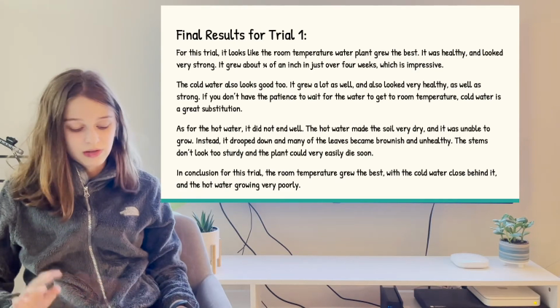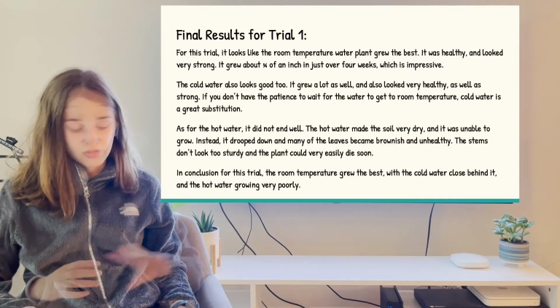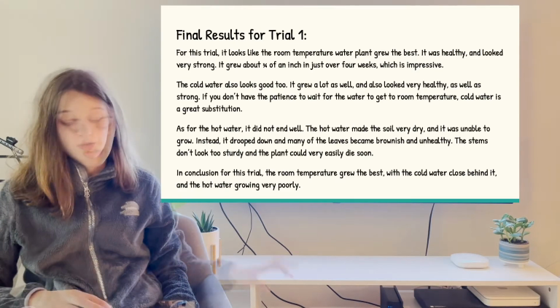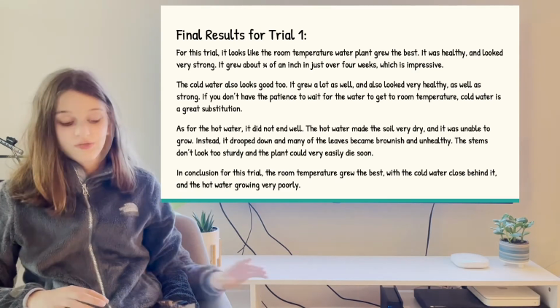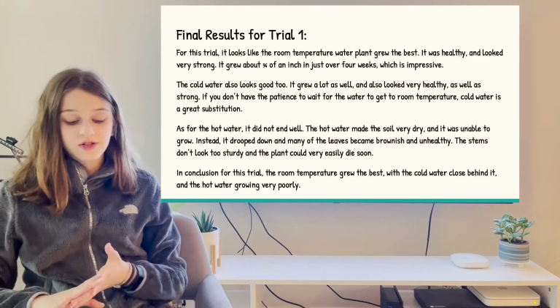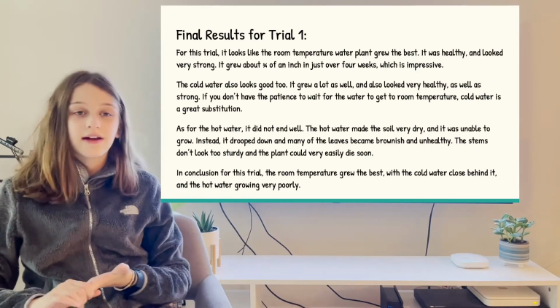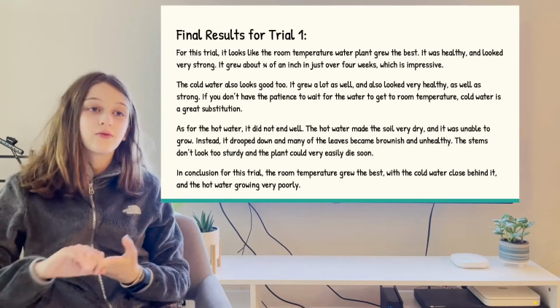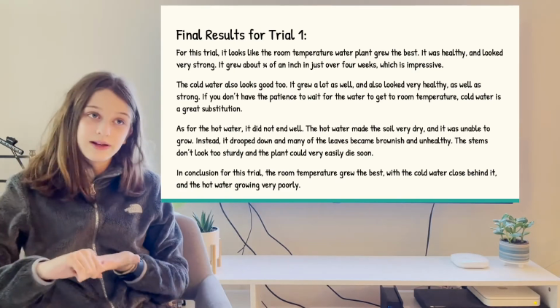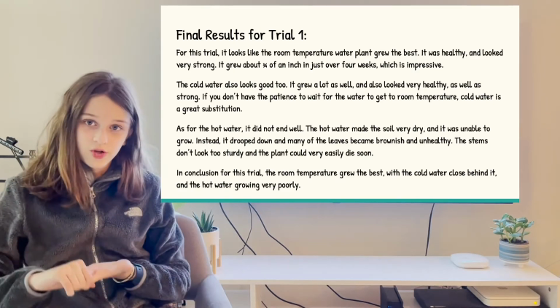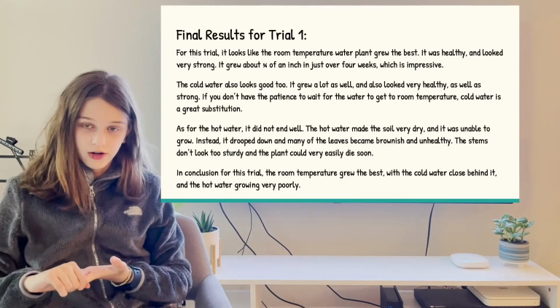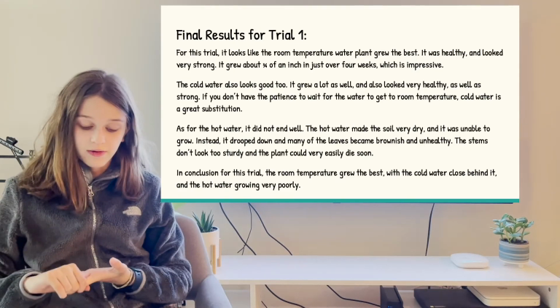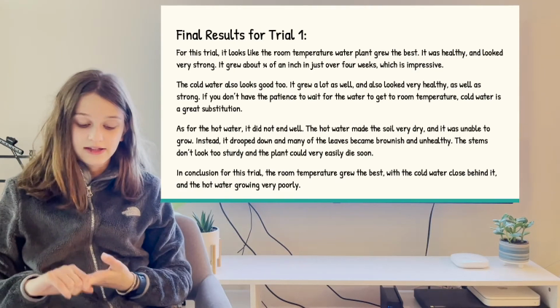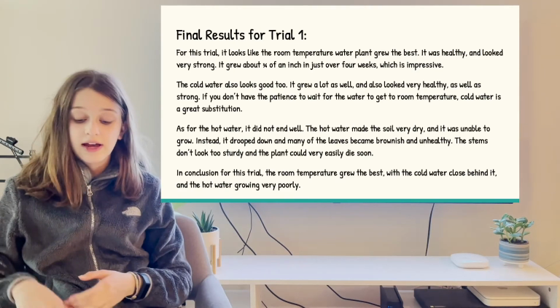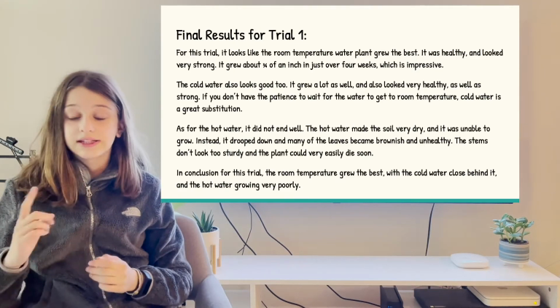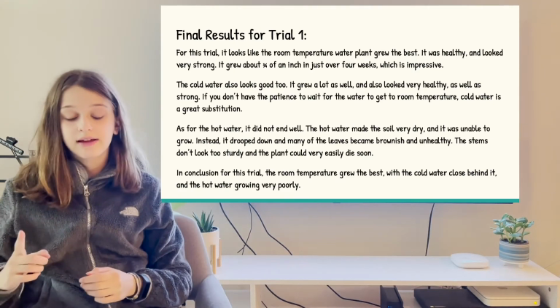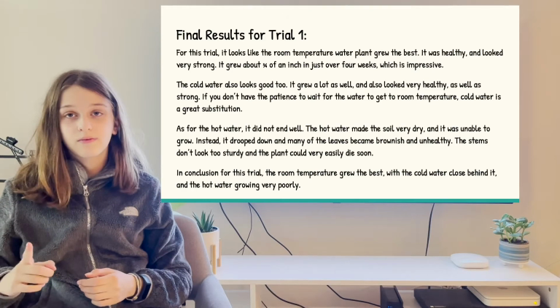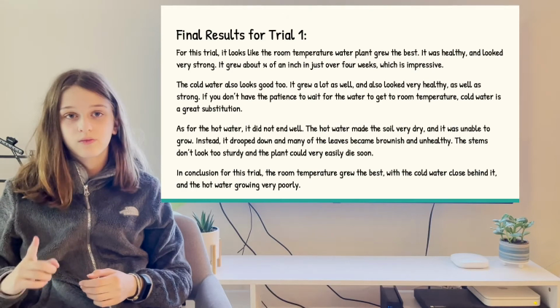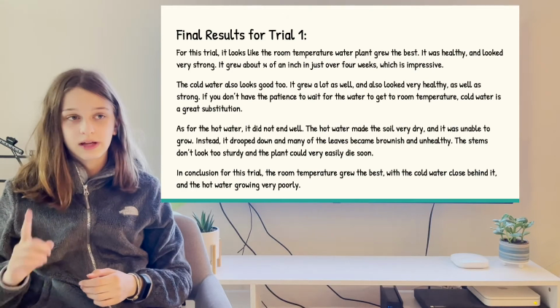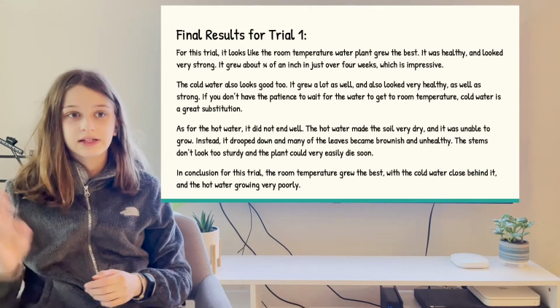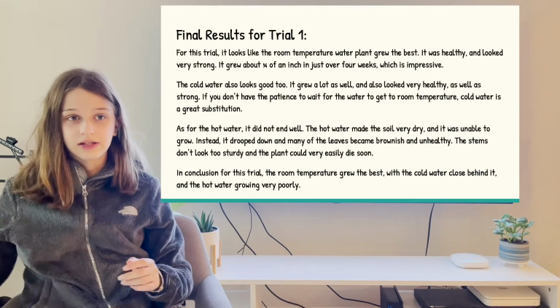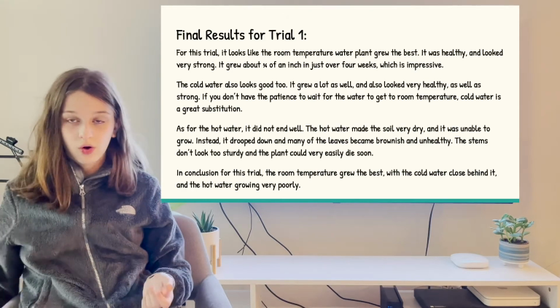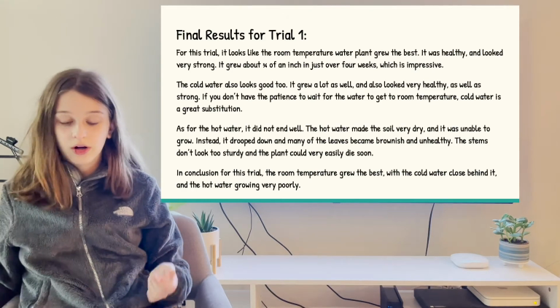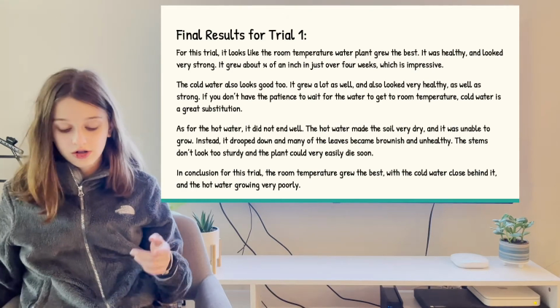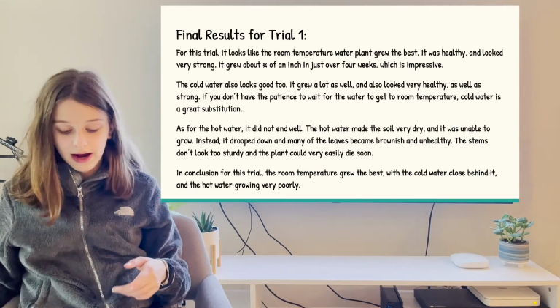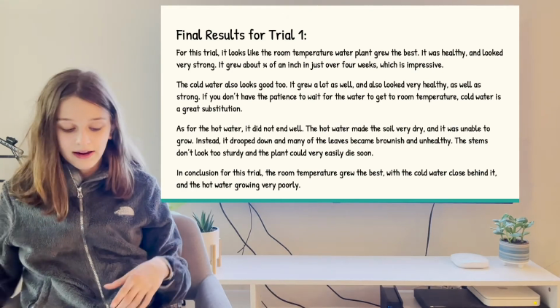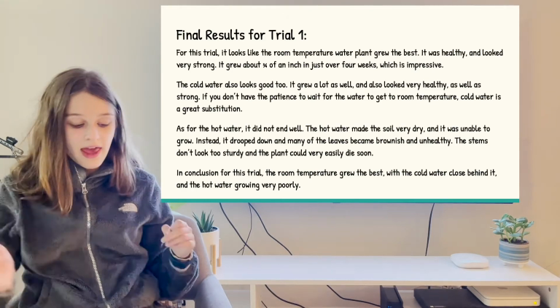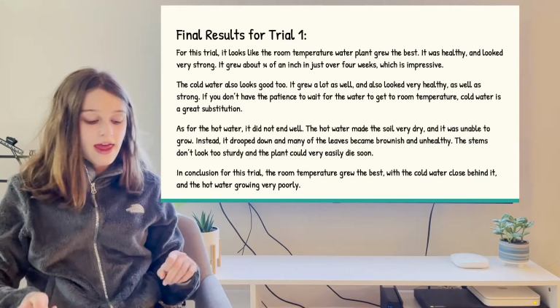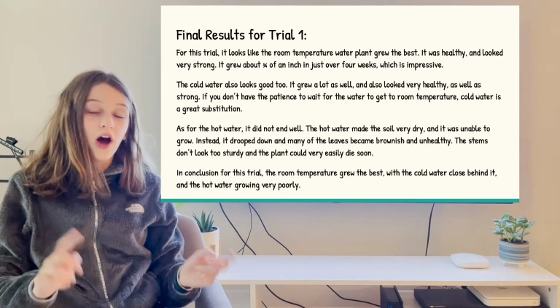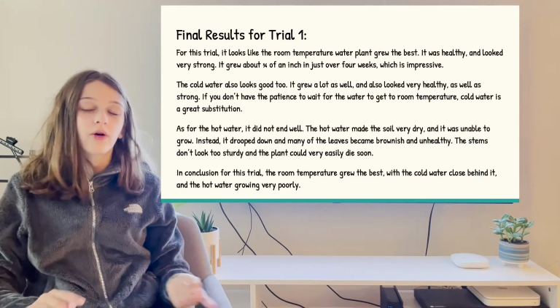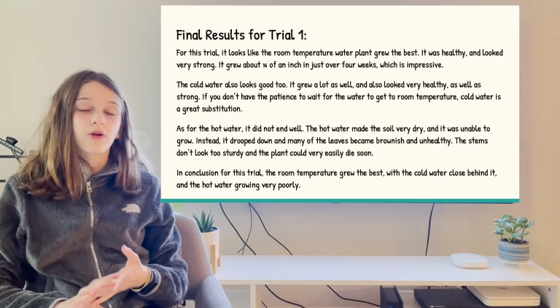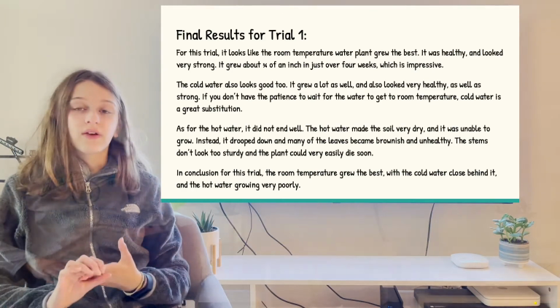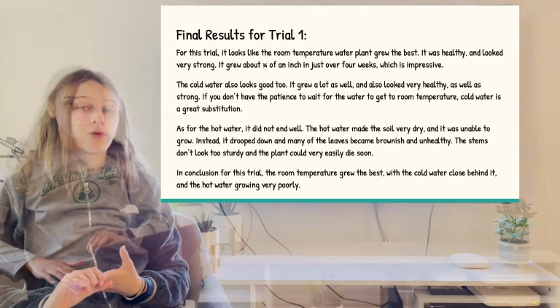In conclusion for this trial, the room temperature water came in first place. Second place was cold water, close behind it, and the hot water grew very poor.